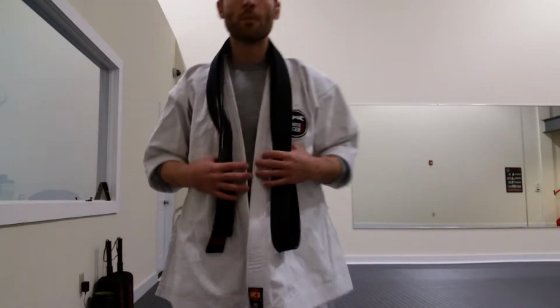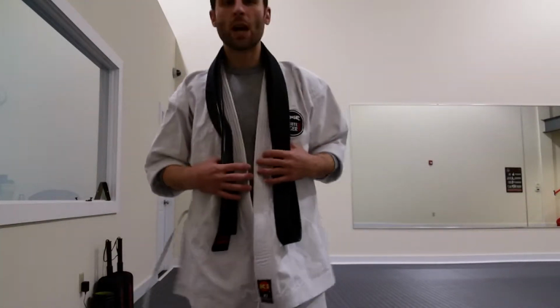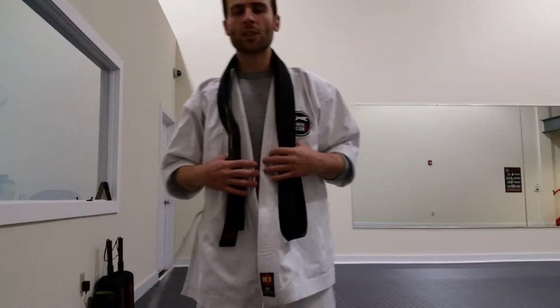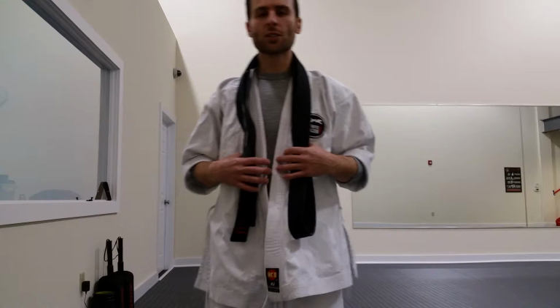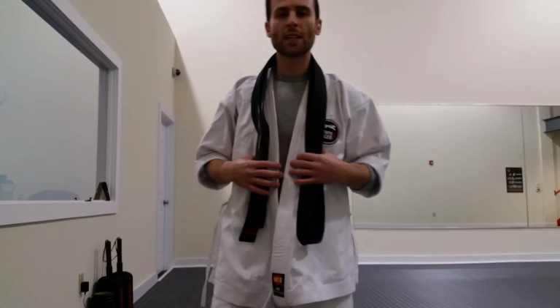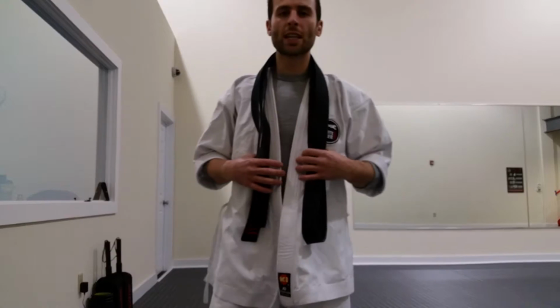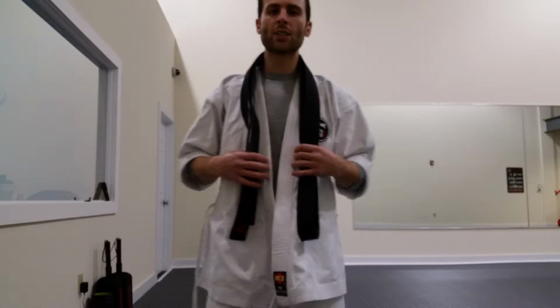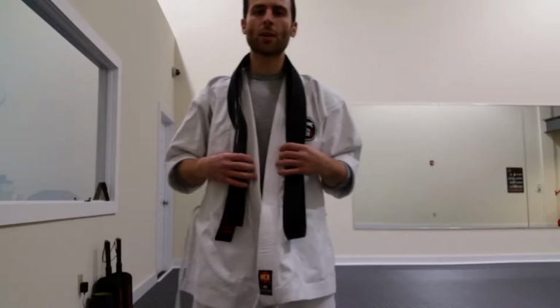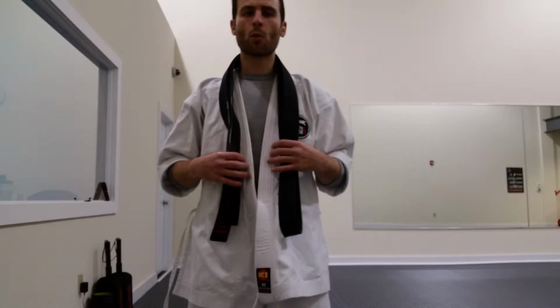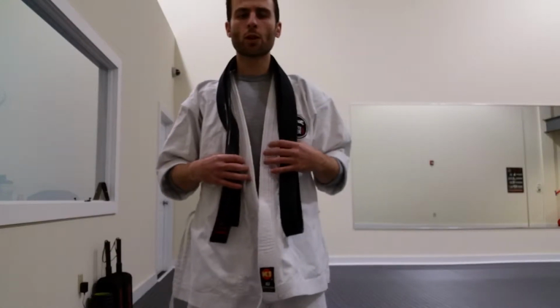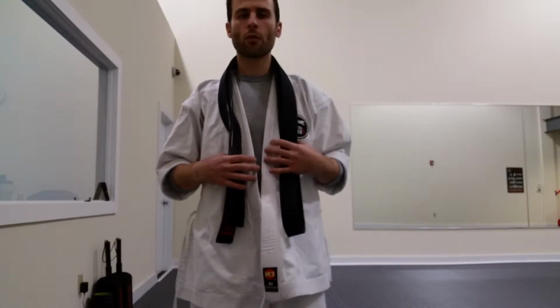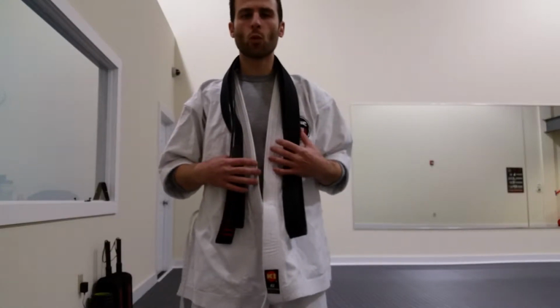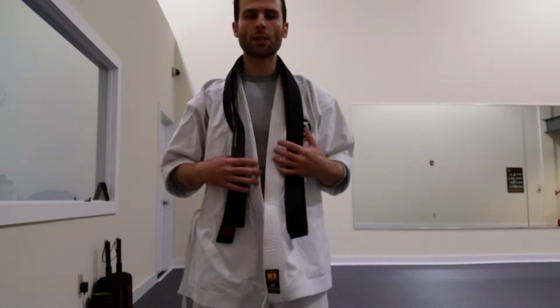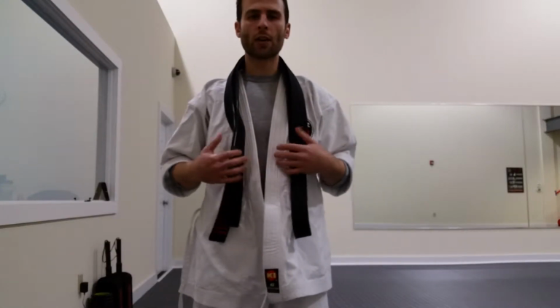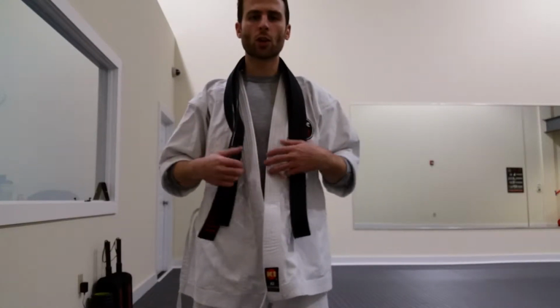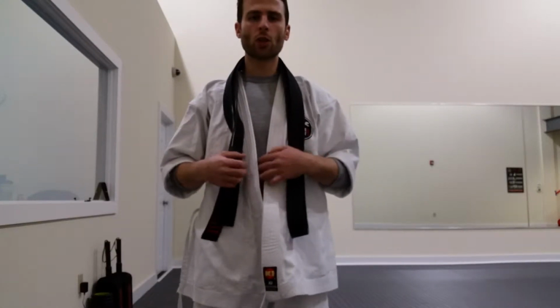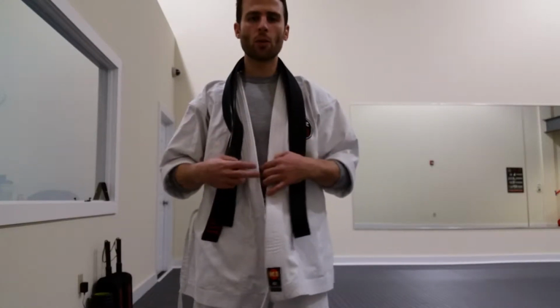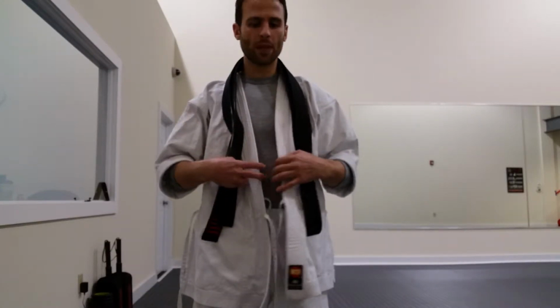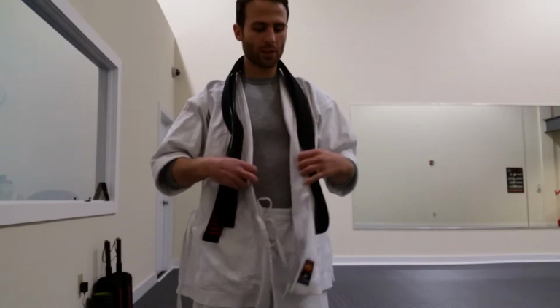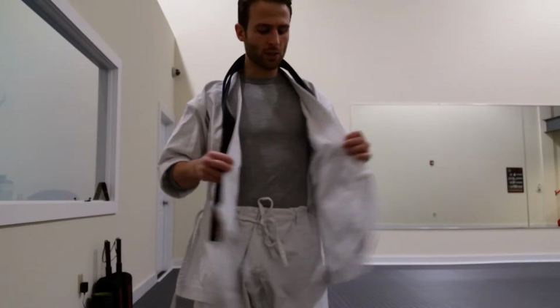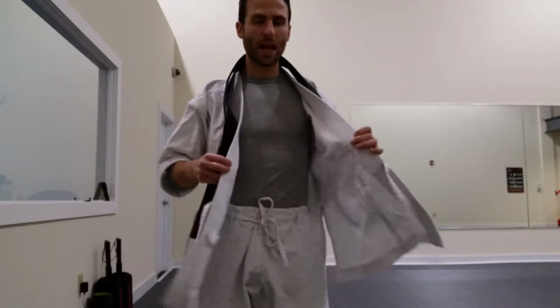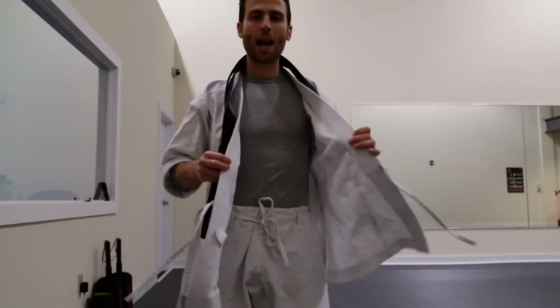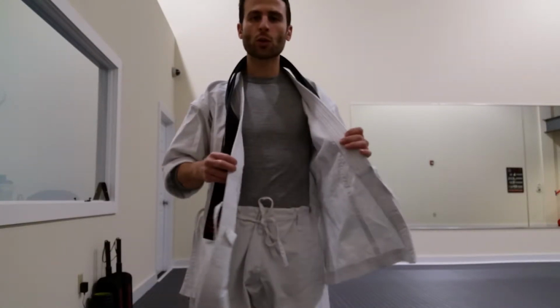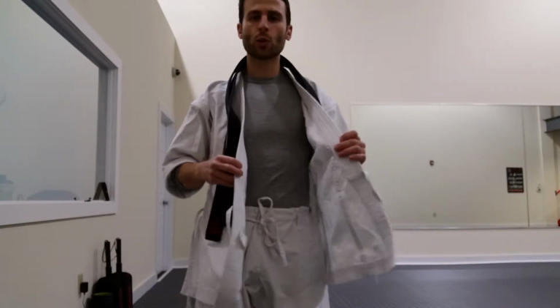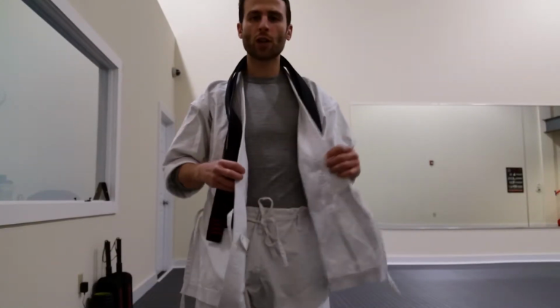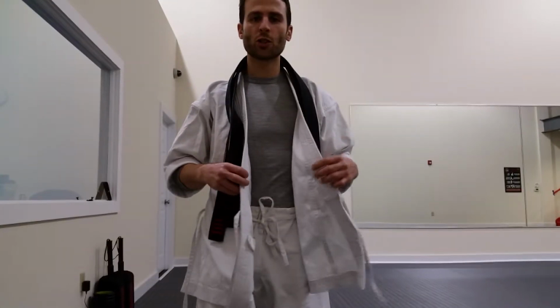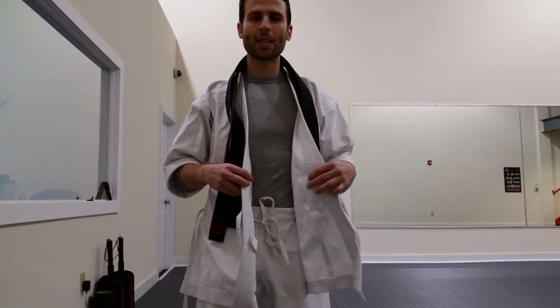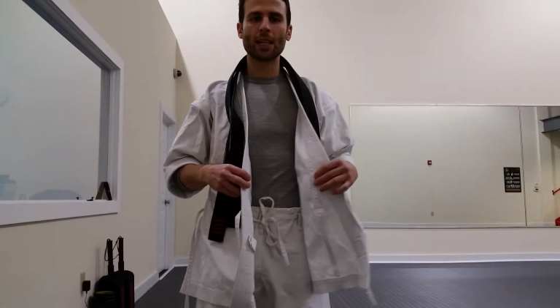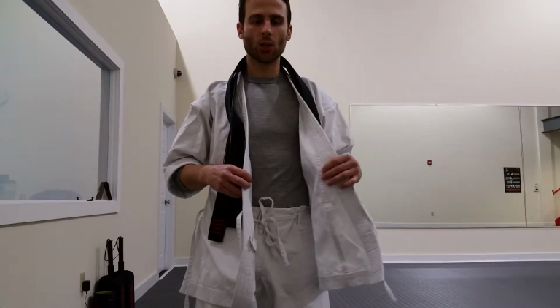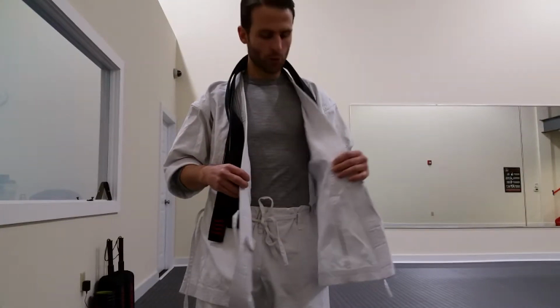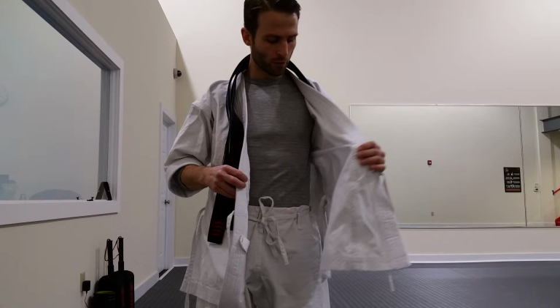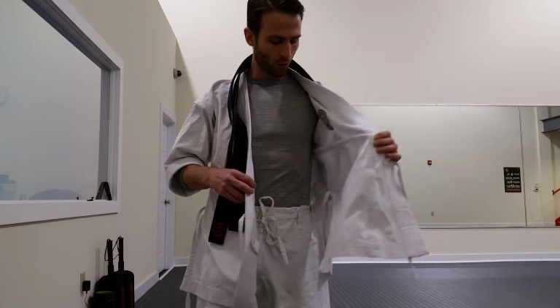Hi, this is Sensei Darren DeMarco from the White Tiger Dojo, and this is how to put on your gi, or uniform.